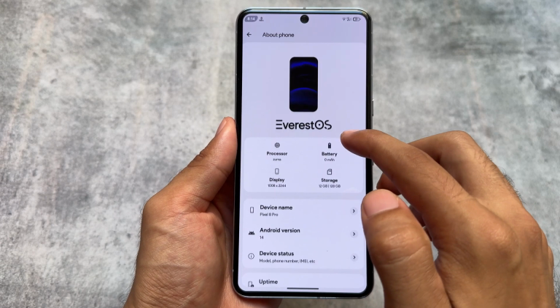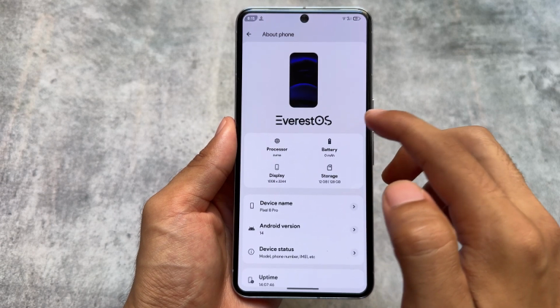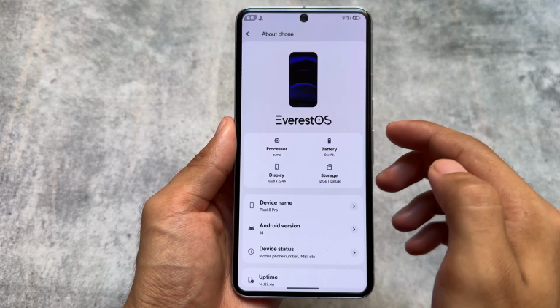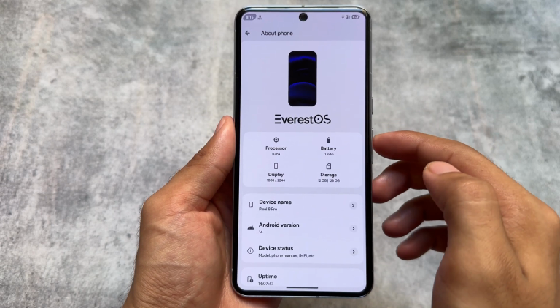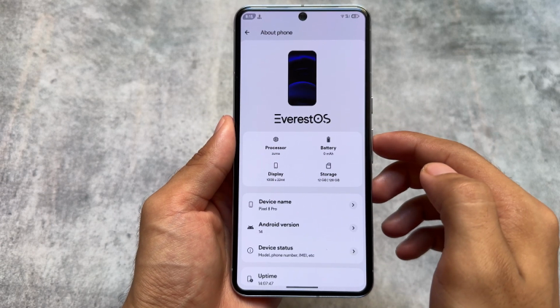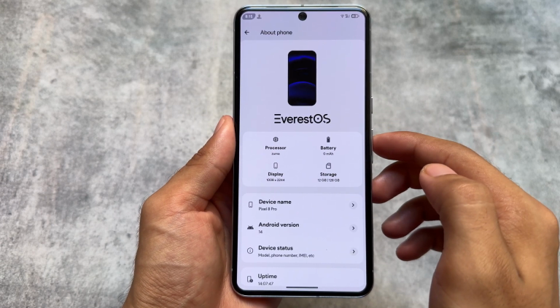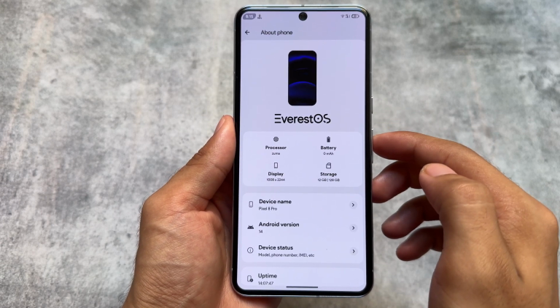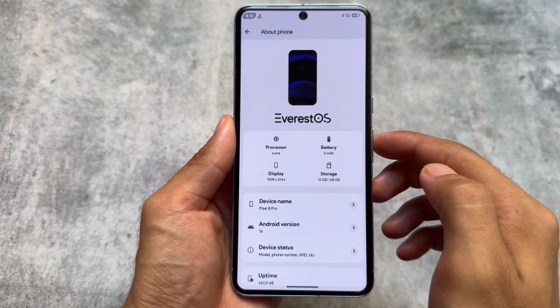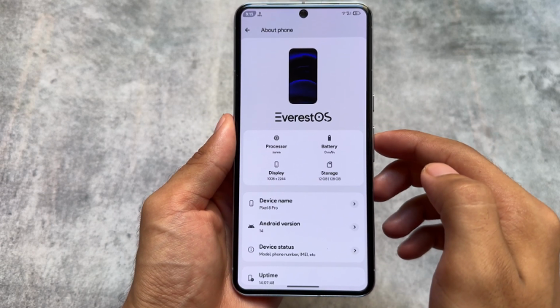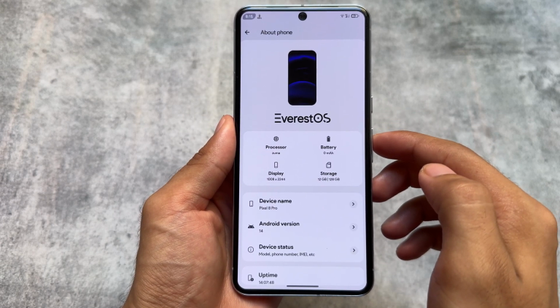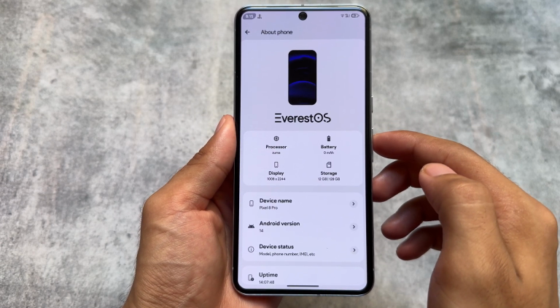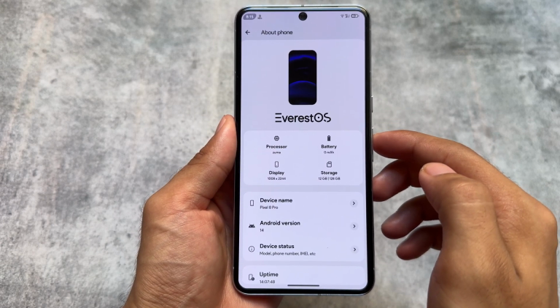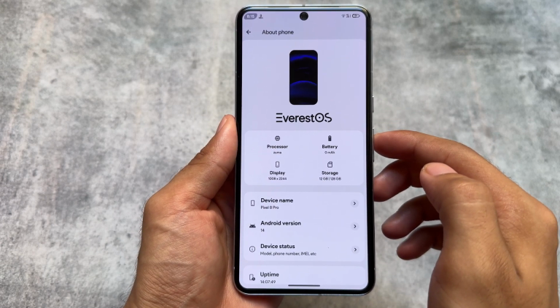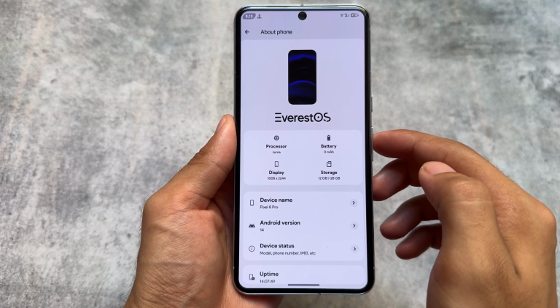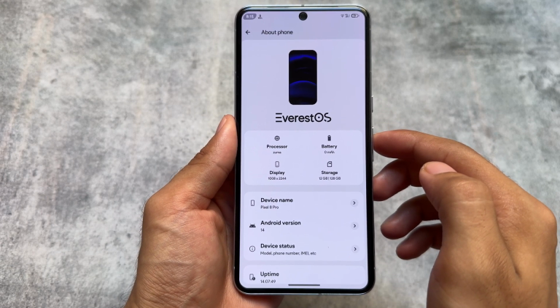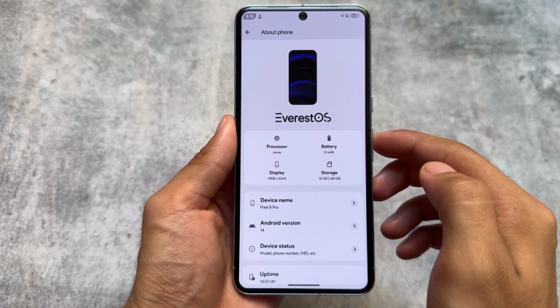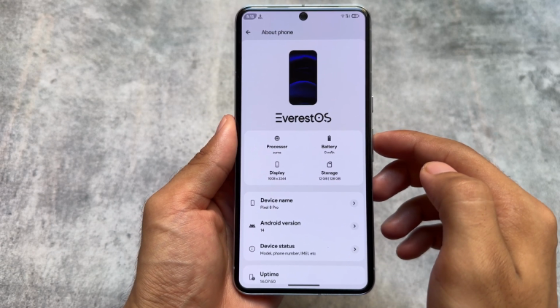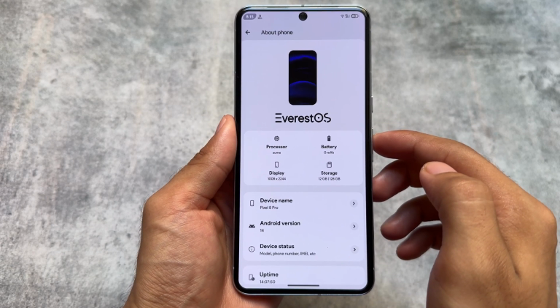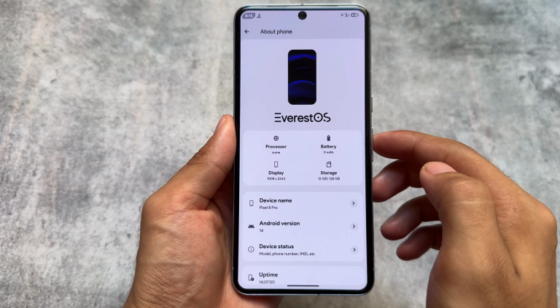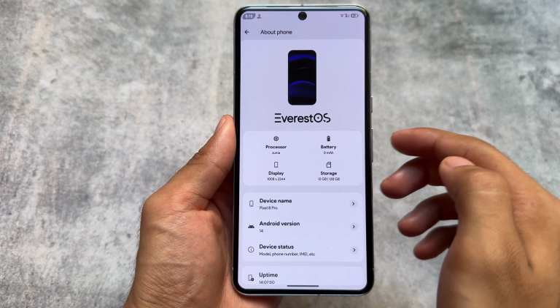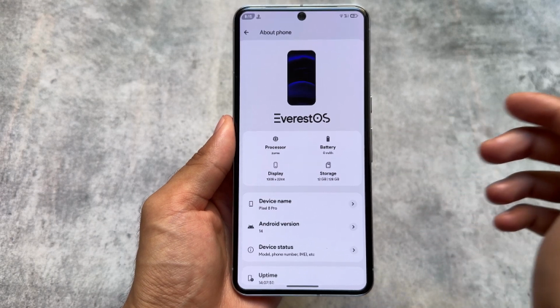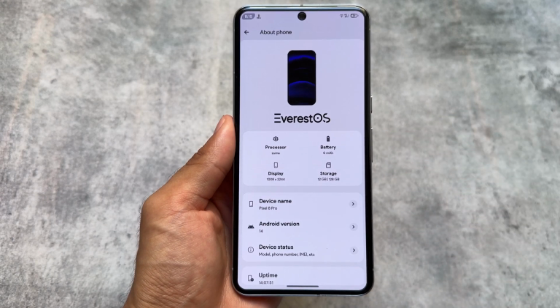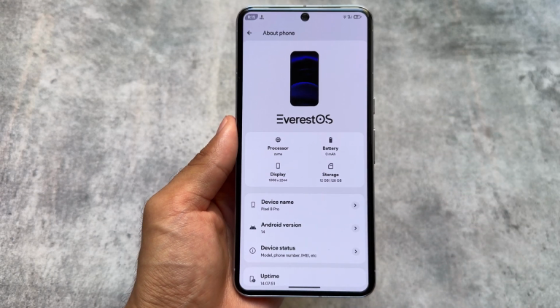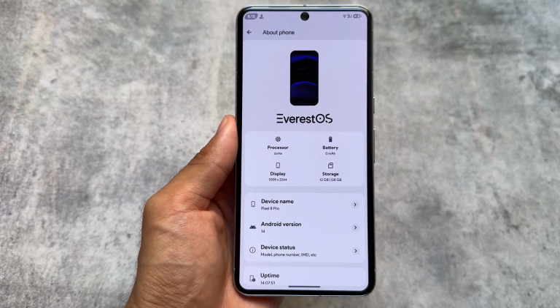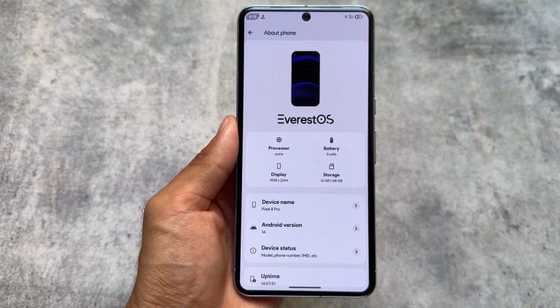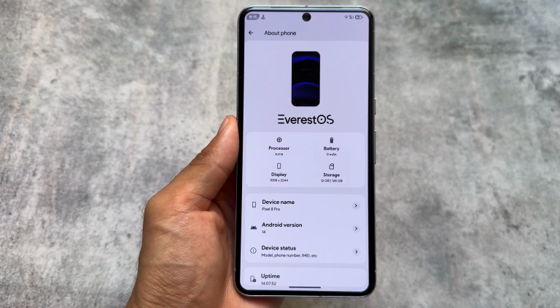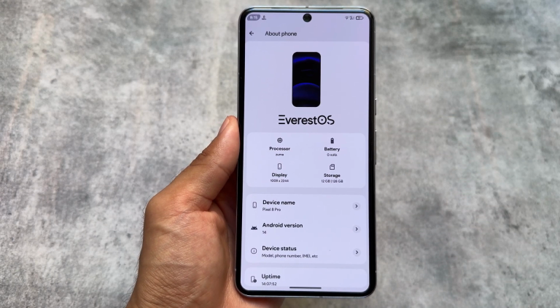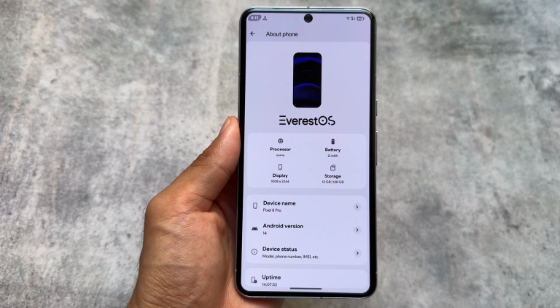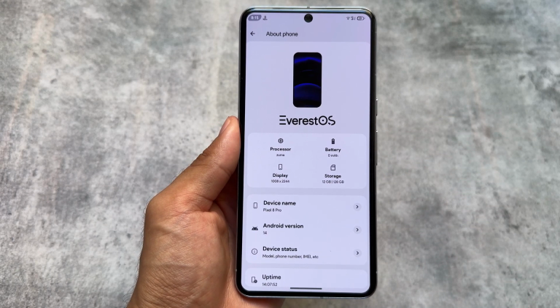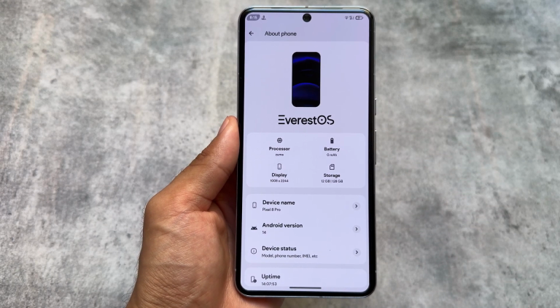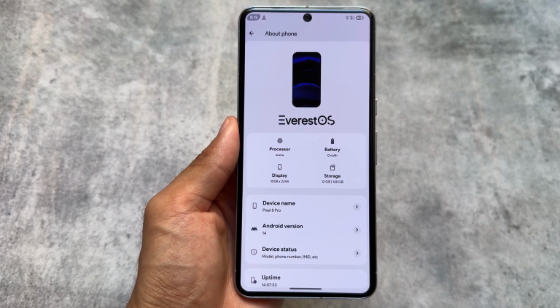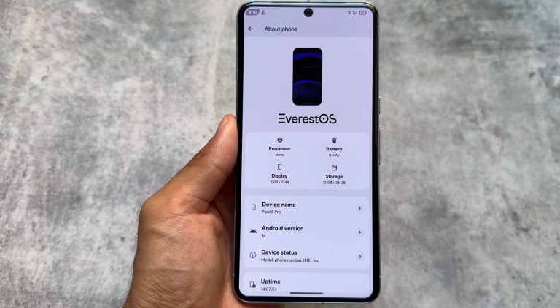EverestOS is available for many devices right now while making this video, especially the latest ones too.